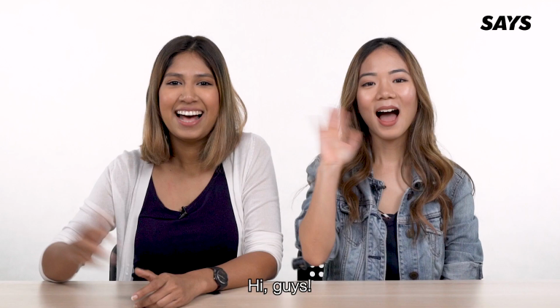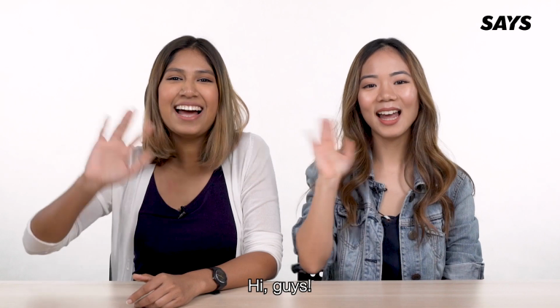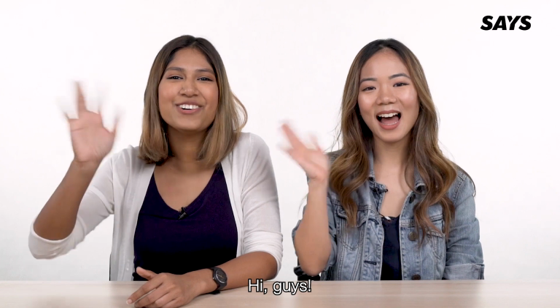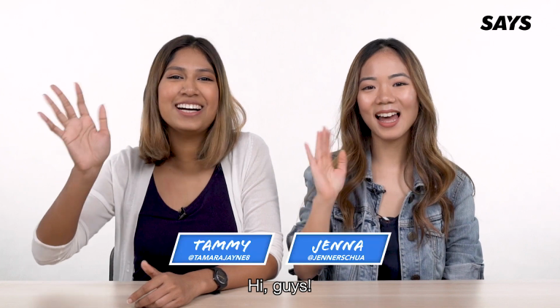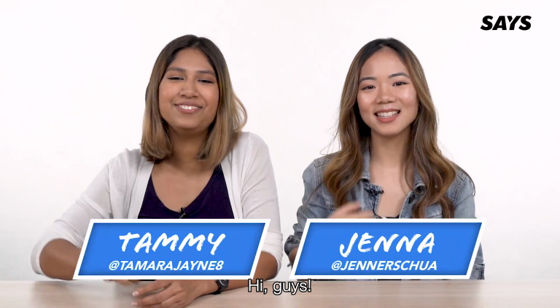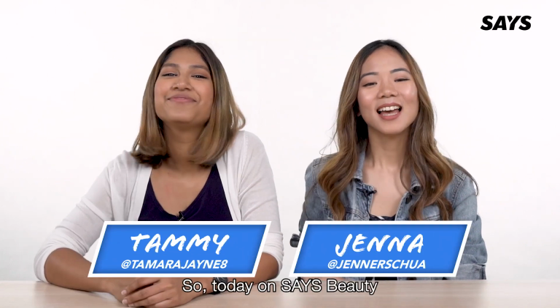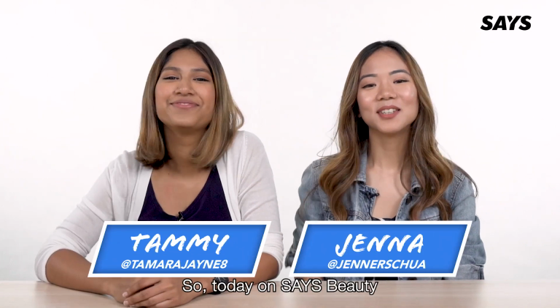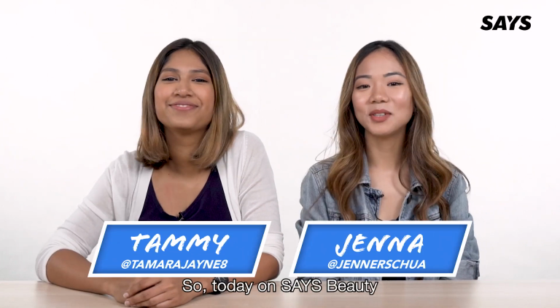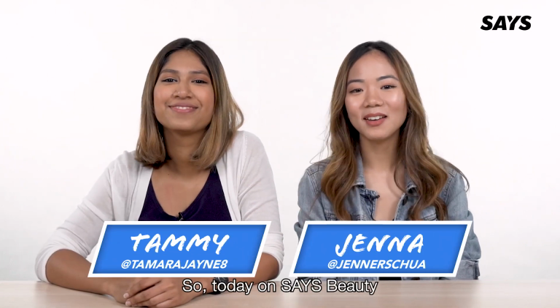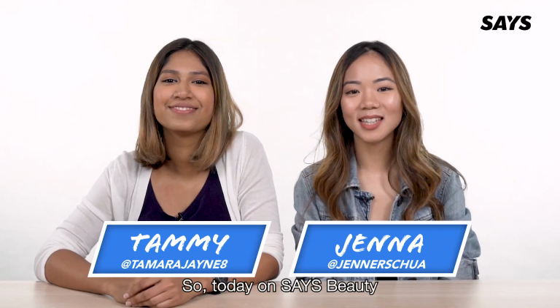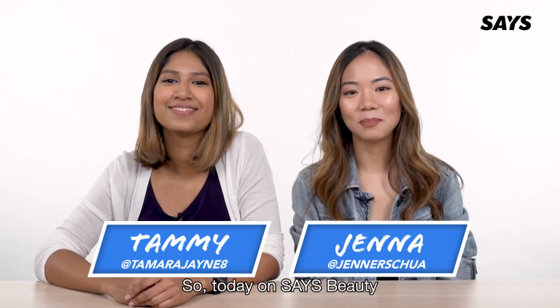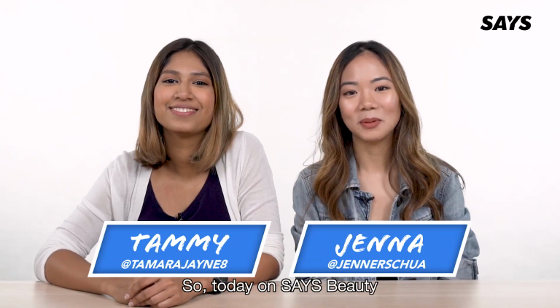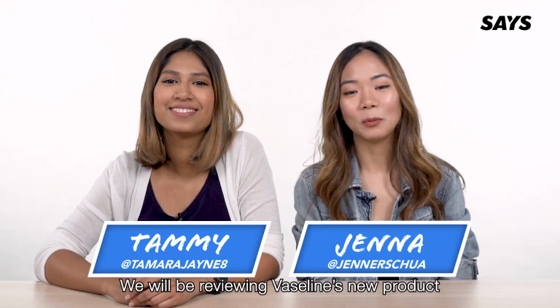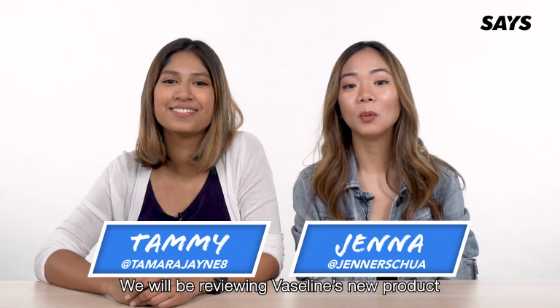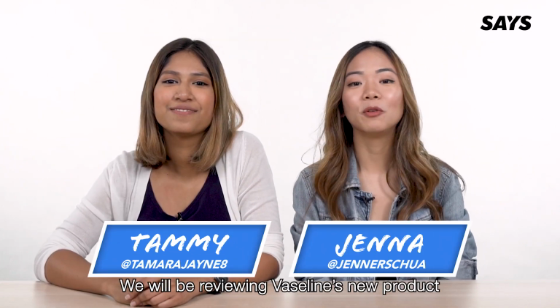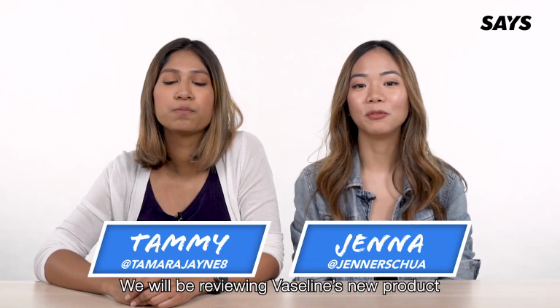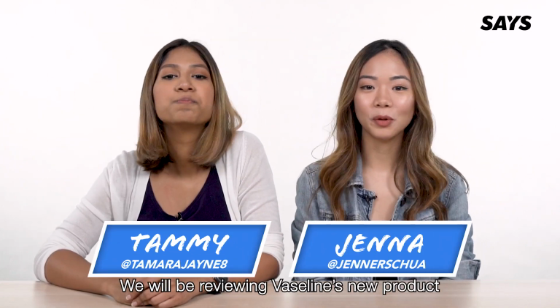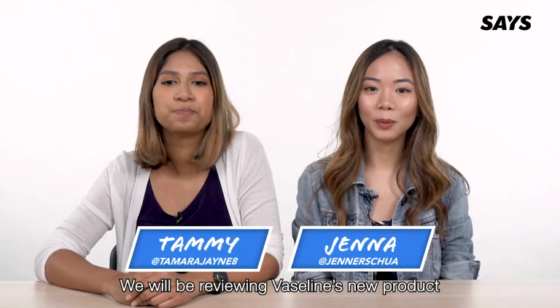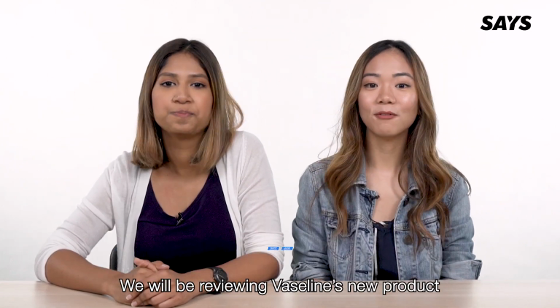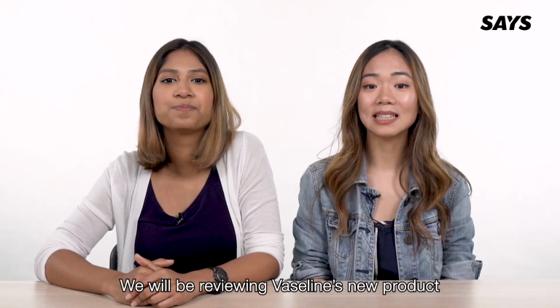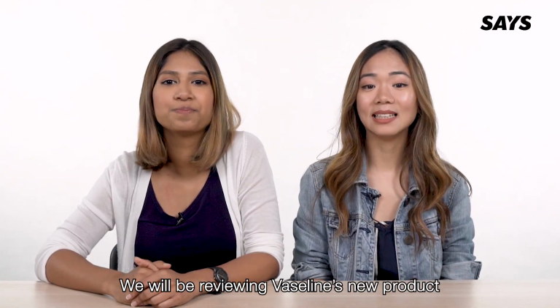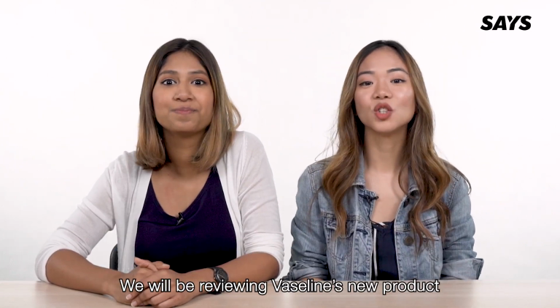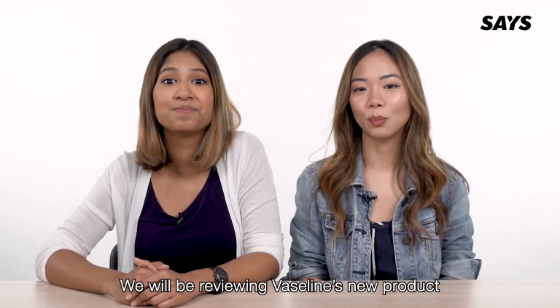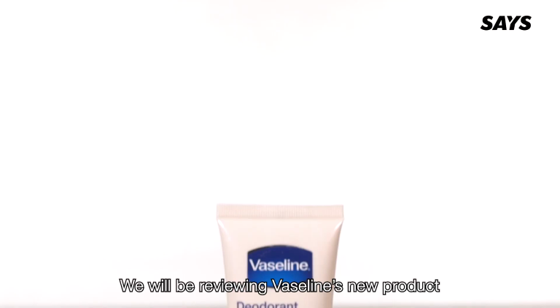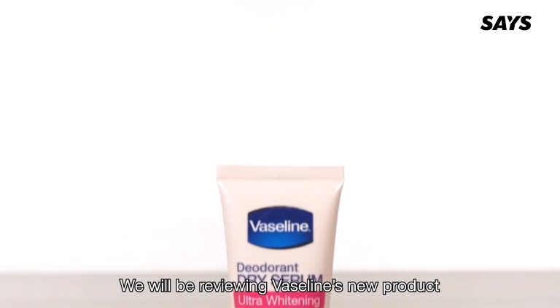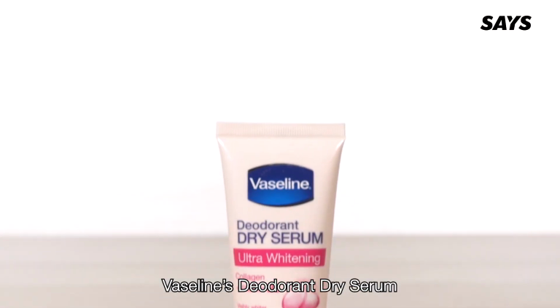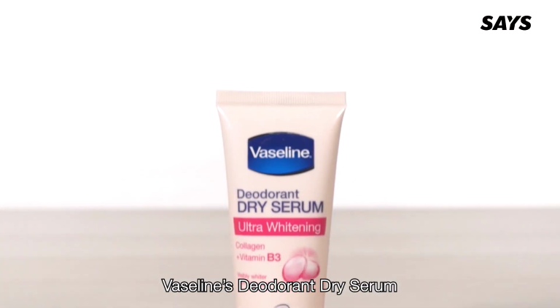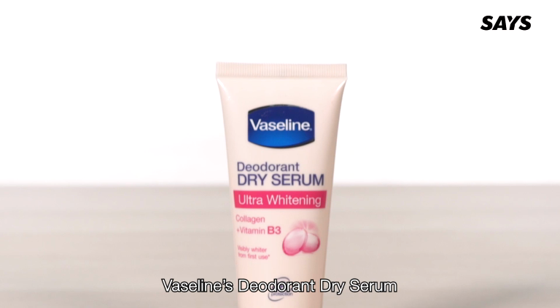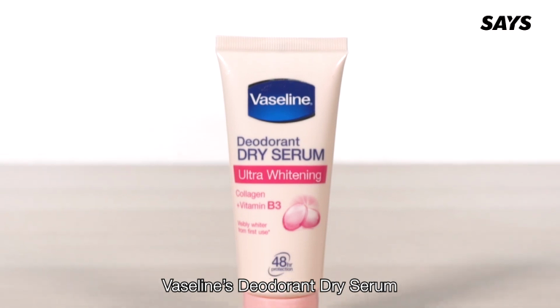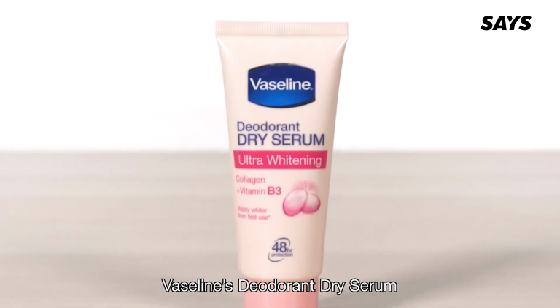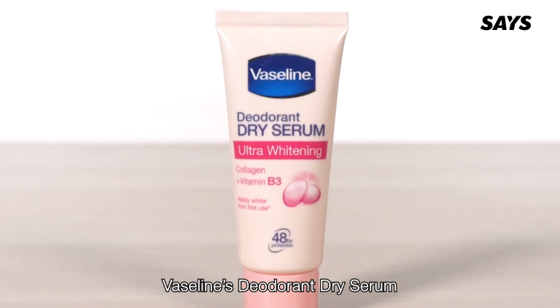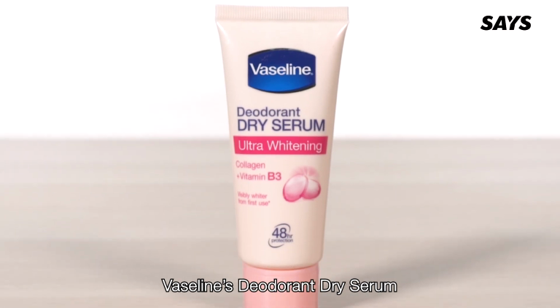Hi guys! So today on Sis Beauty, we will be reviewing Vaseline's new product, Vaseline Deodorant Dry Serum.